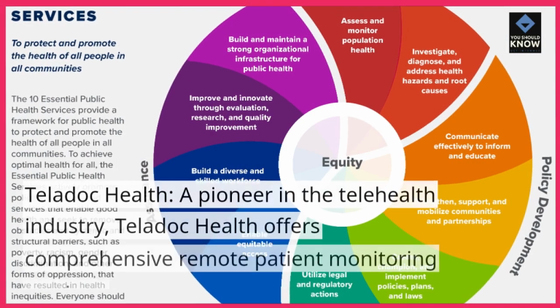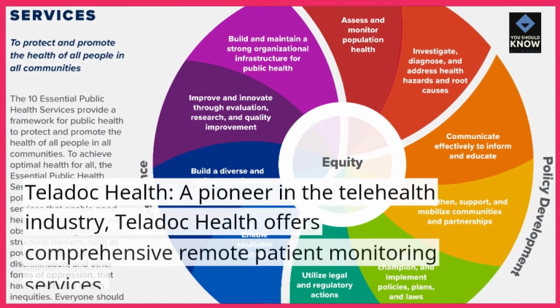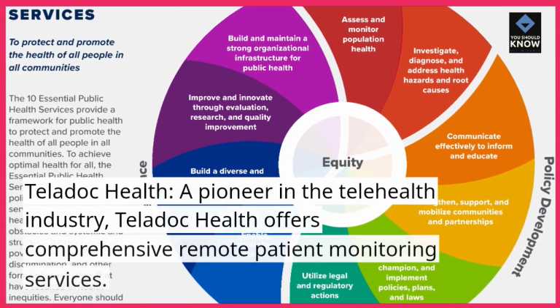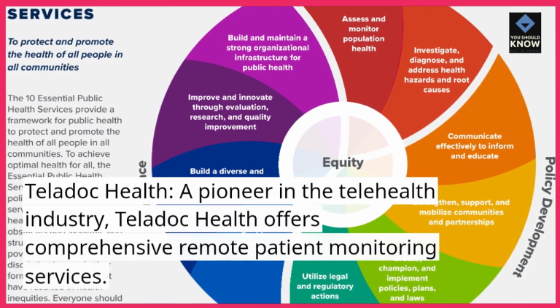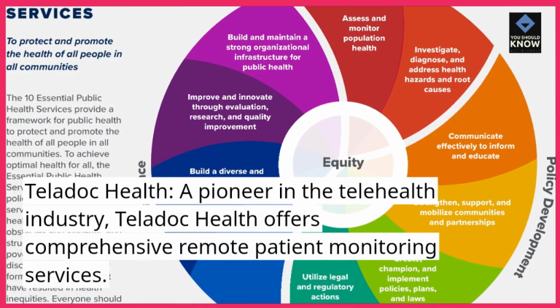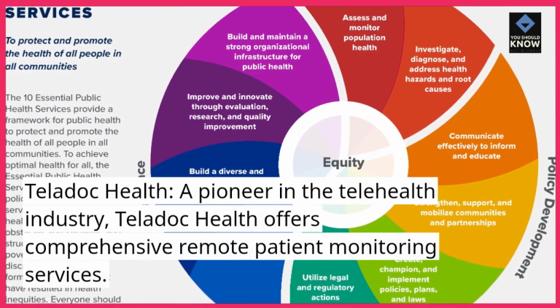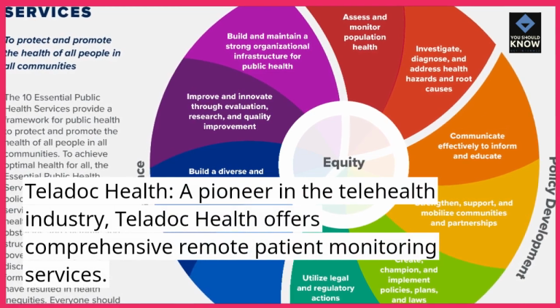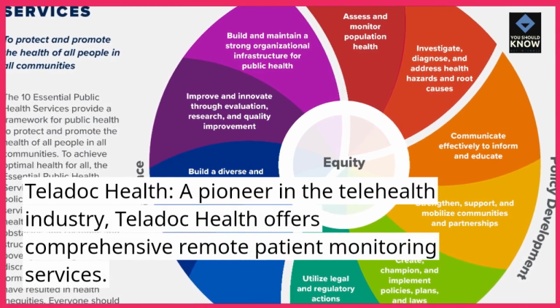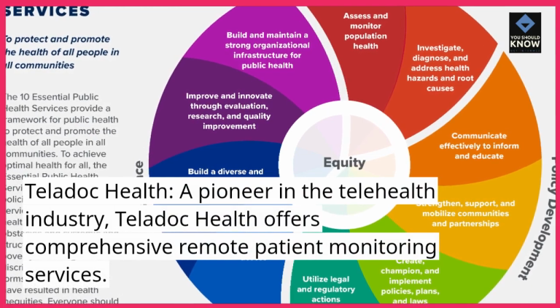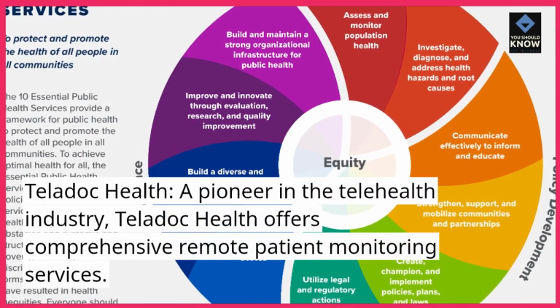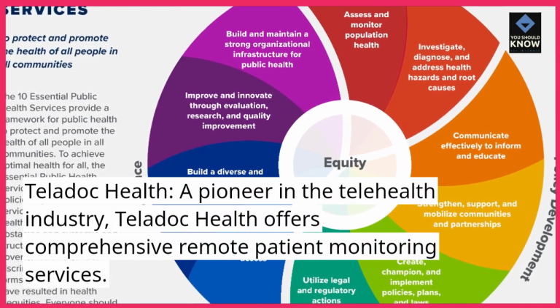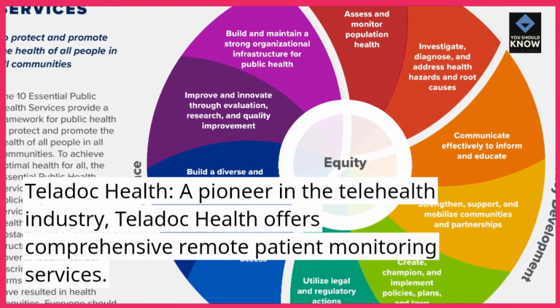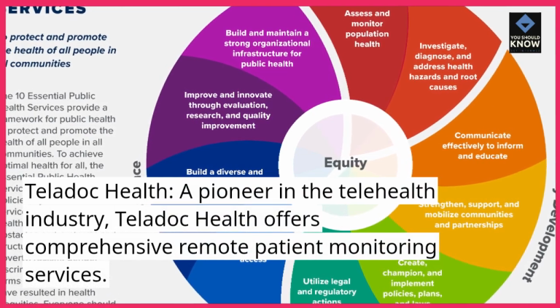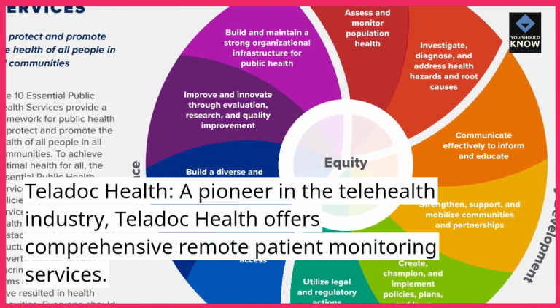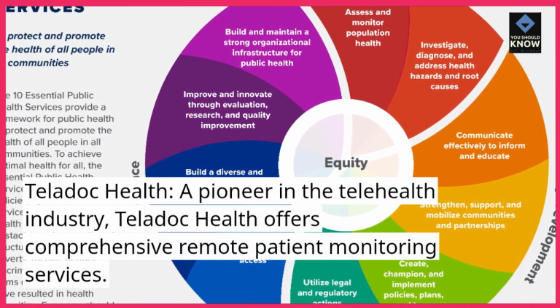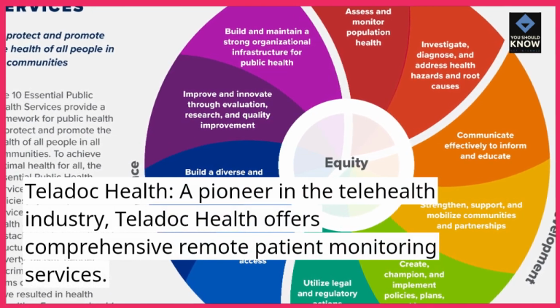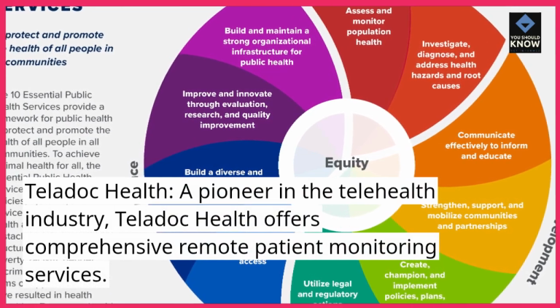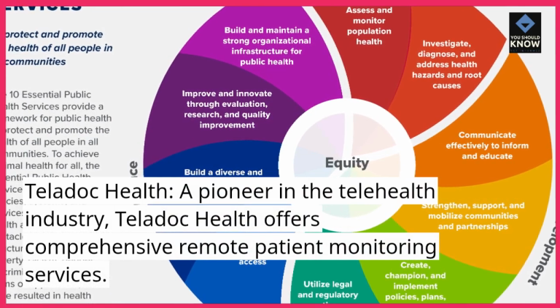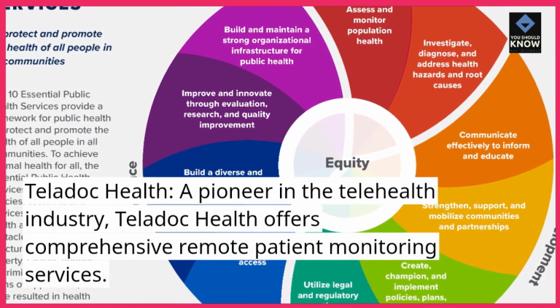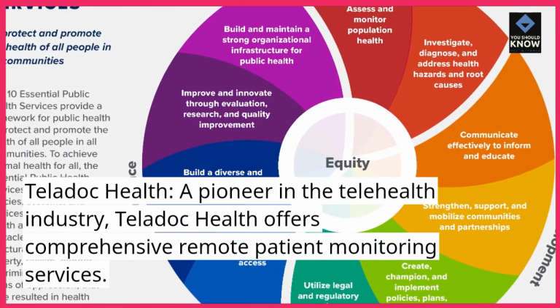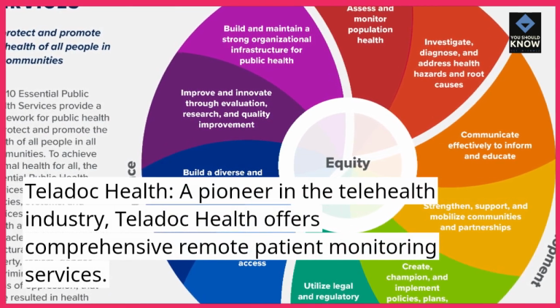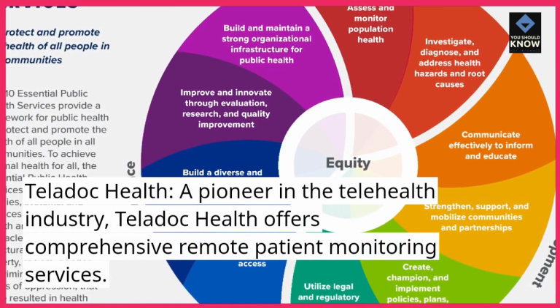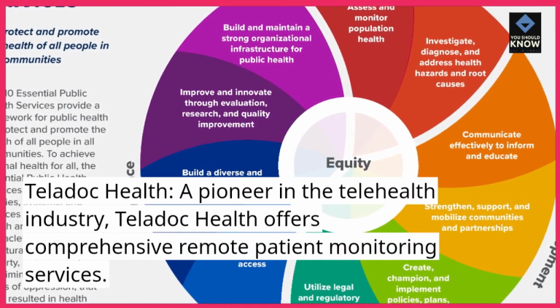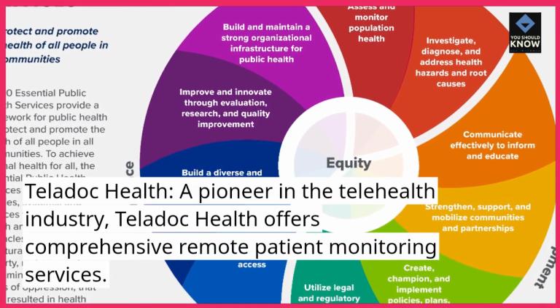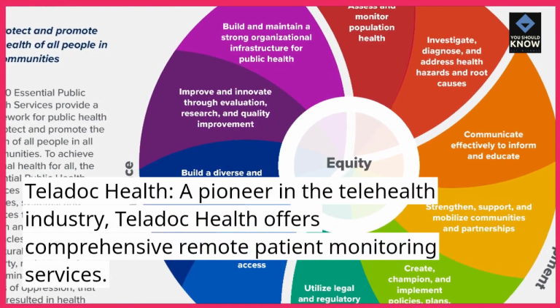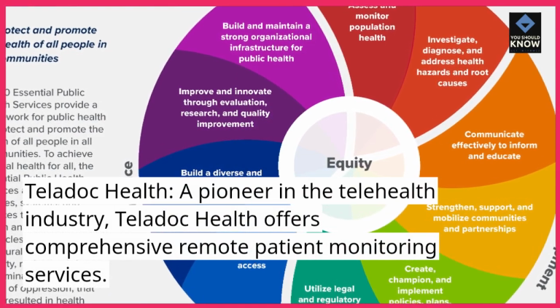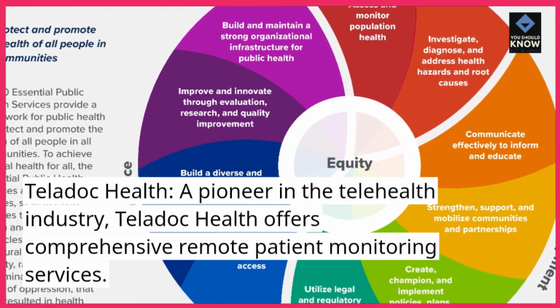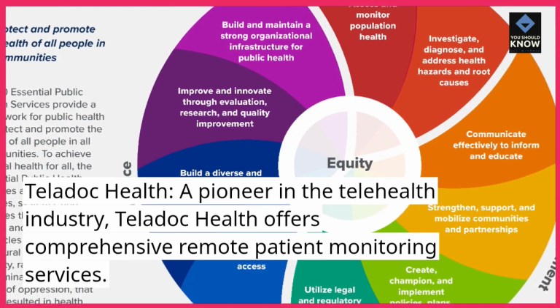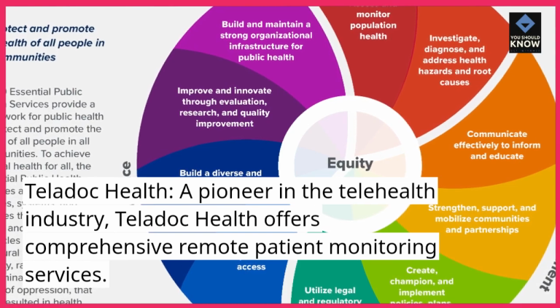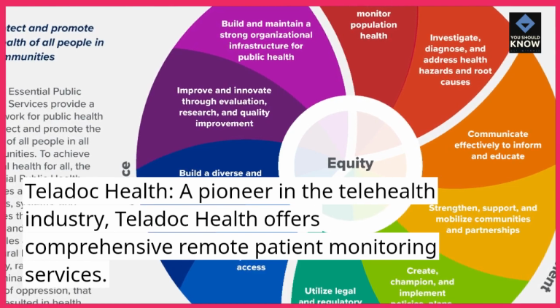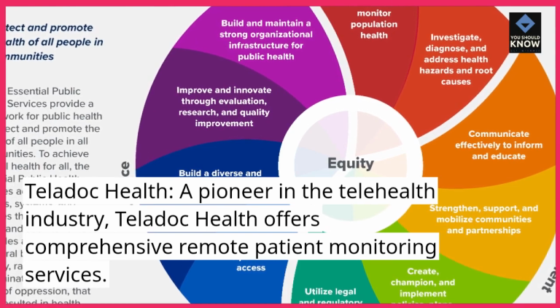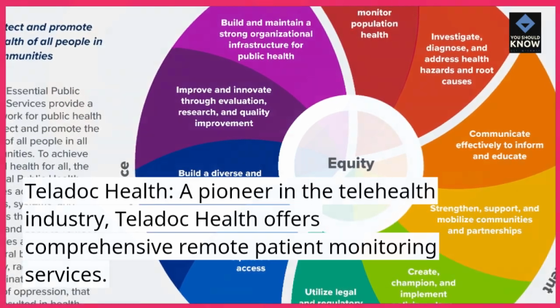Teladoc Health, a pioneer in the telehealth industry, Teladoc Health offers comprehensive remote patient monitoring services.